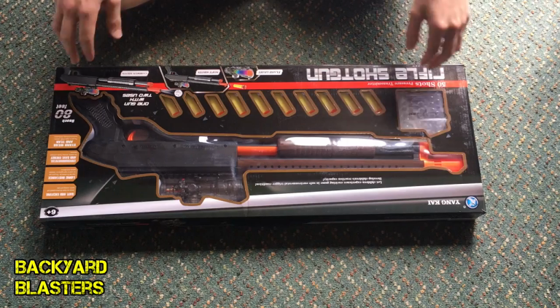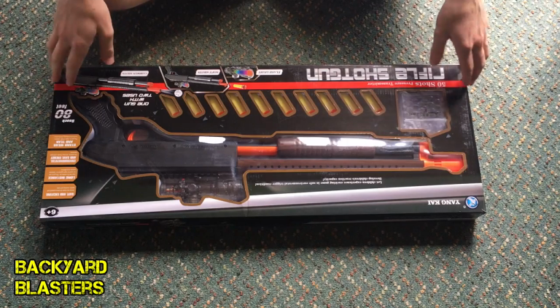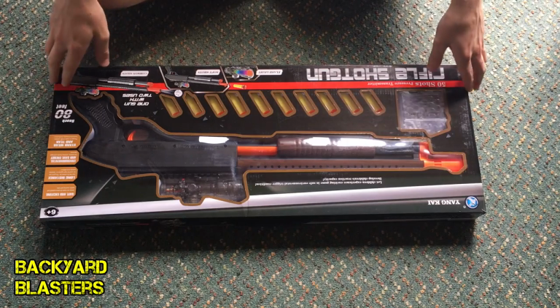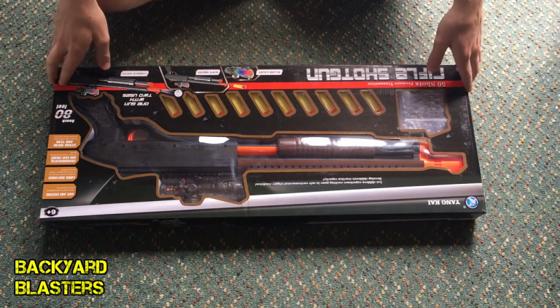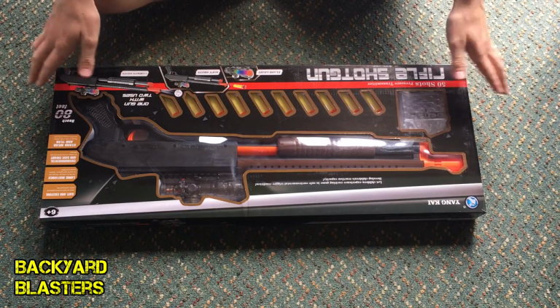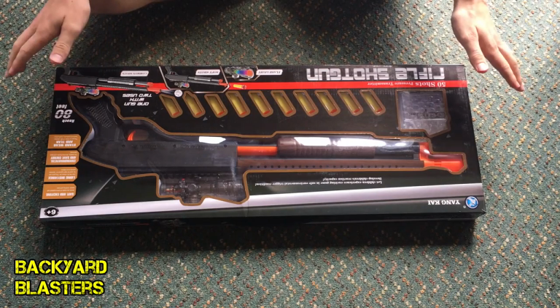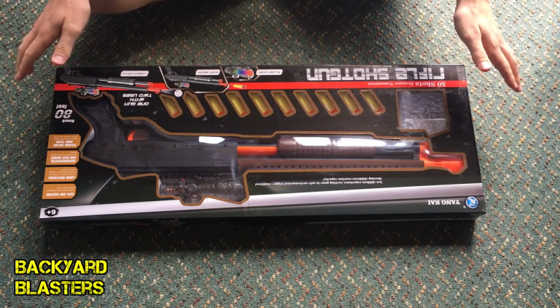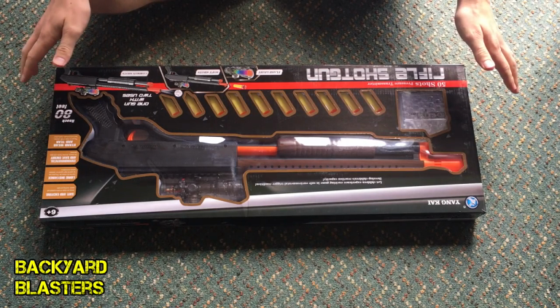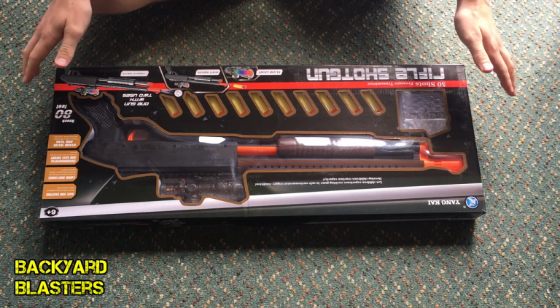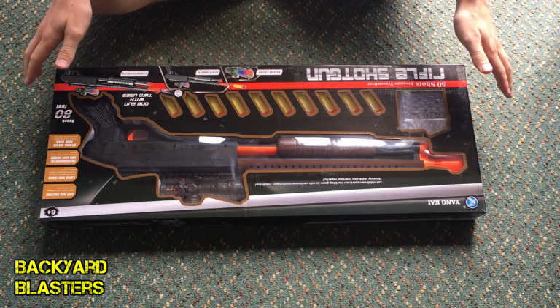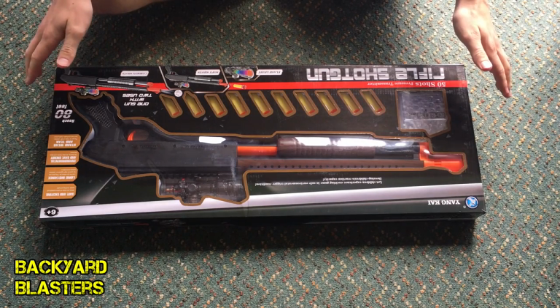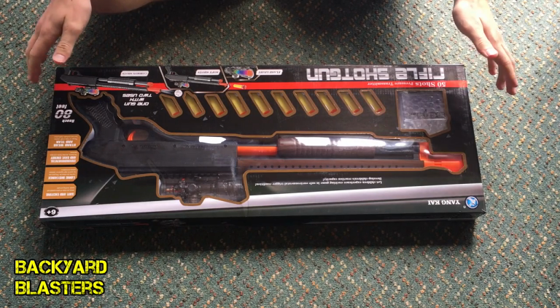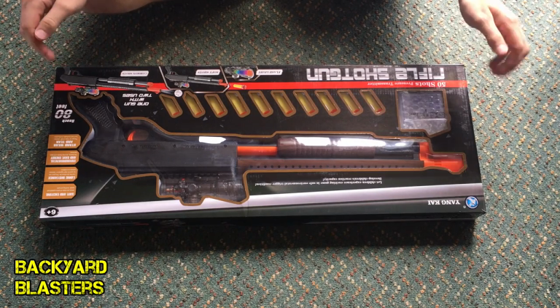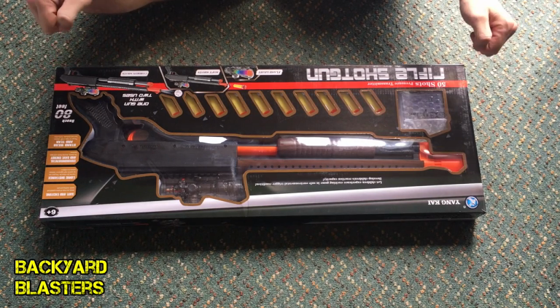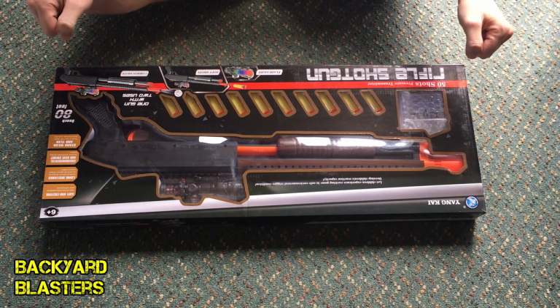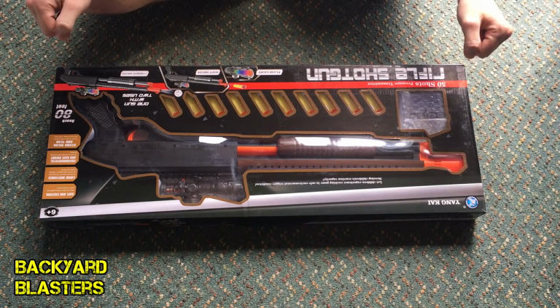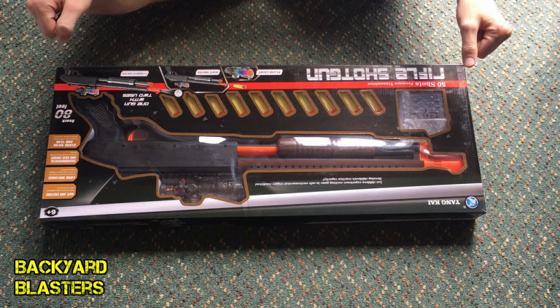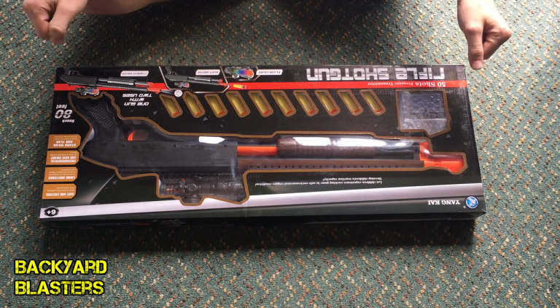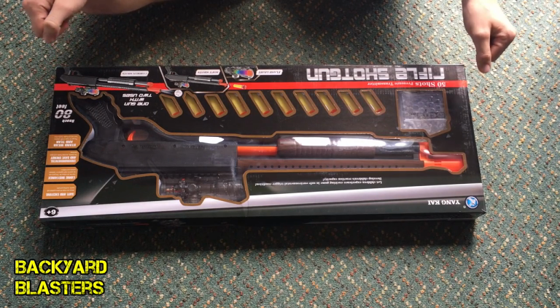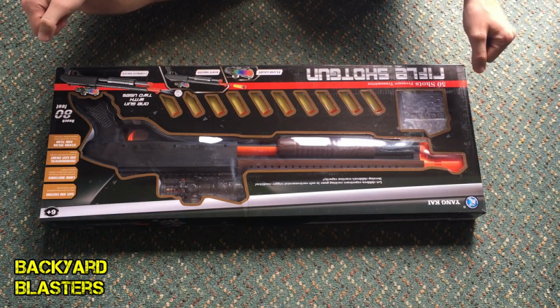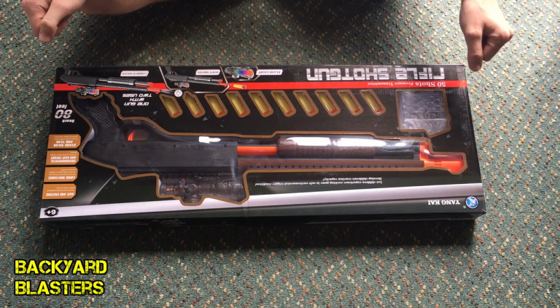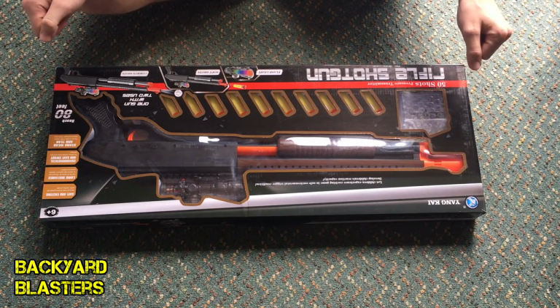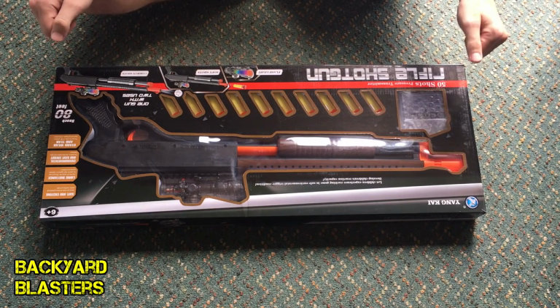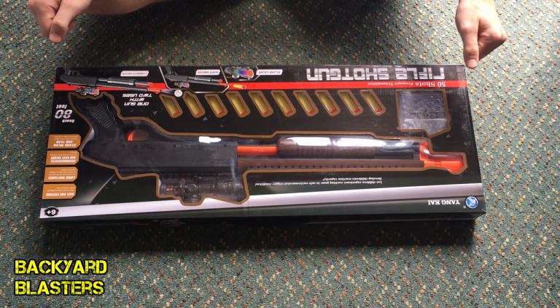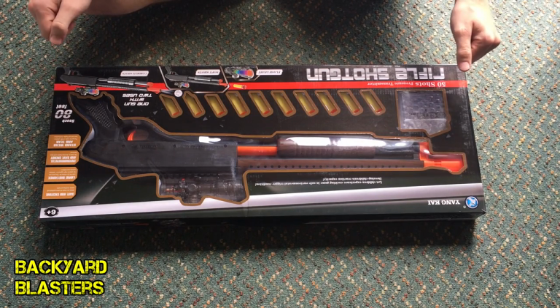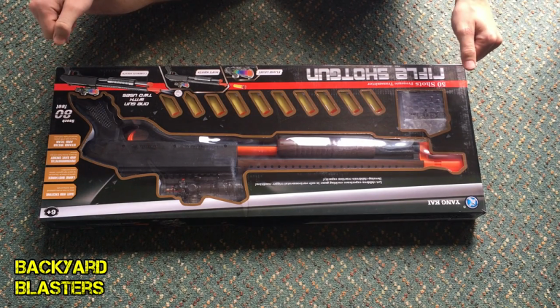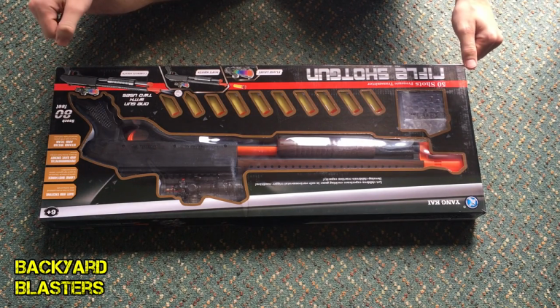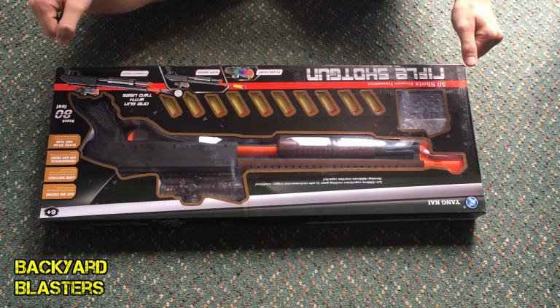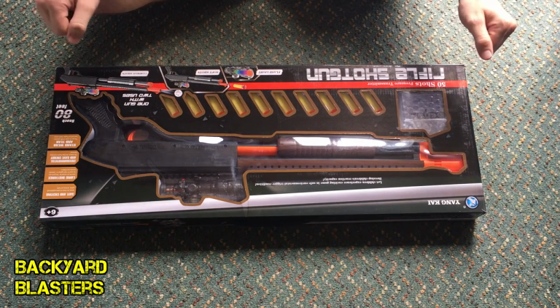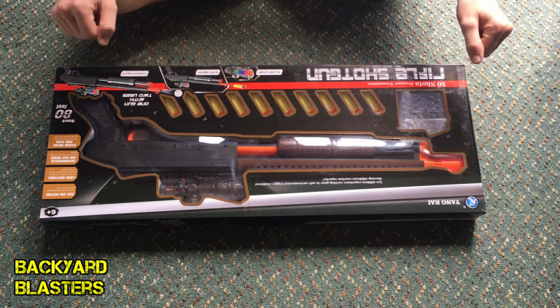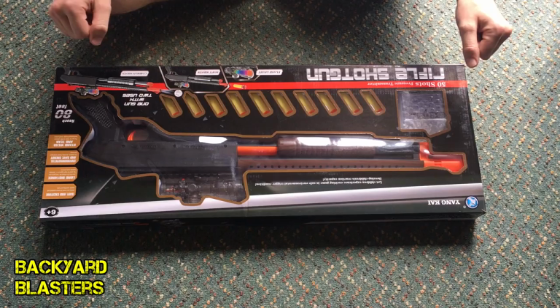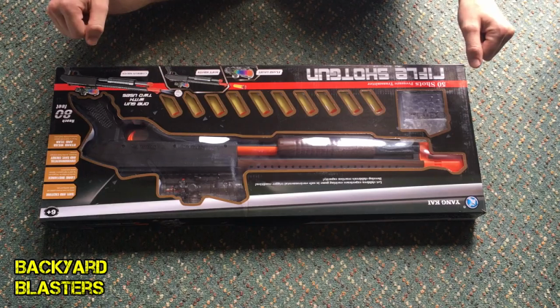Hello boys and girls, how you going? In today's video we're taking a look at the Remington 870 tactical gel ball shooter.